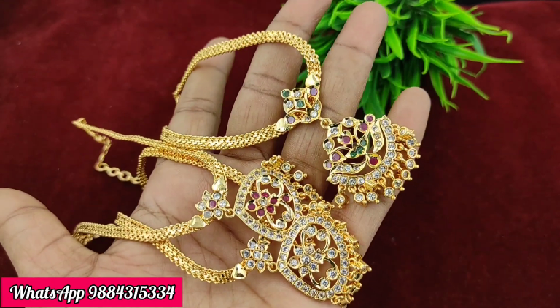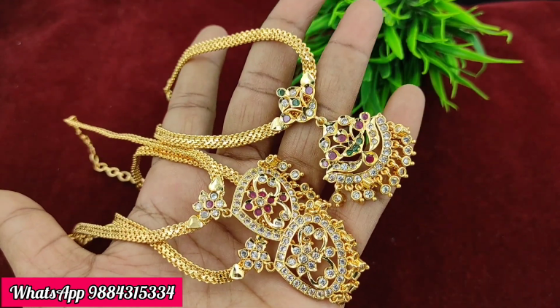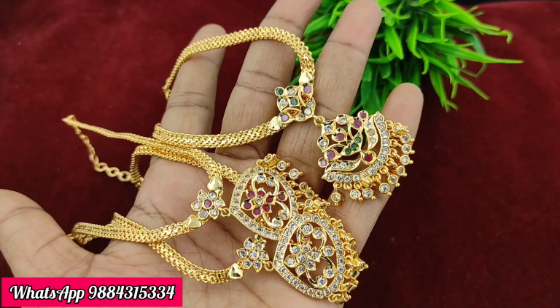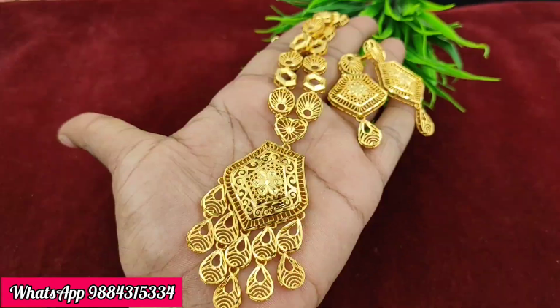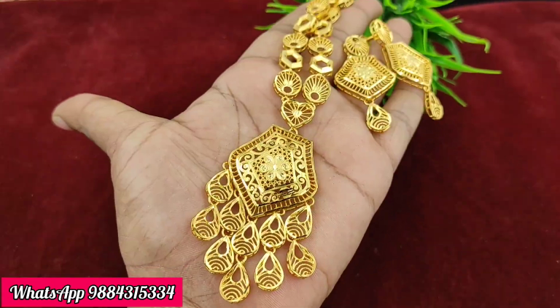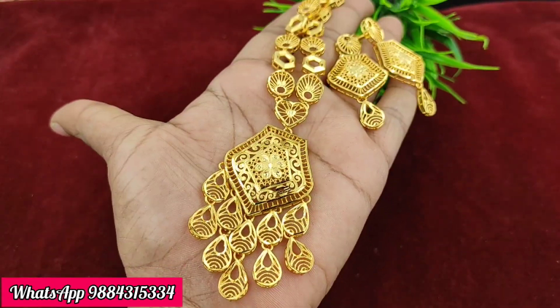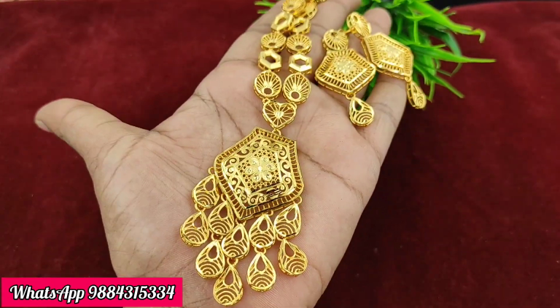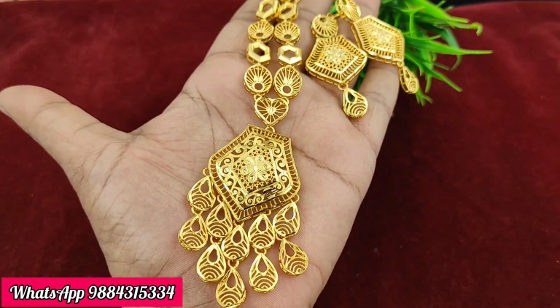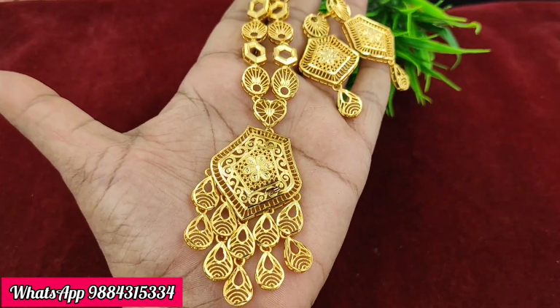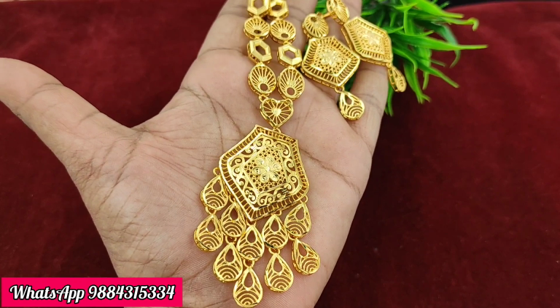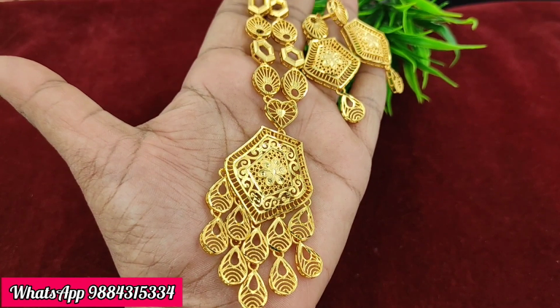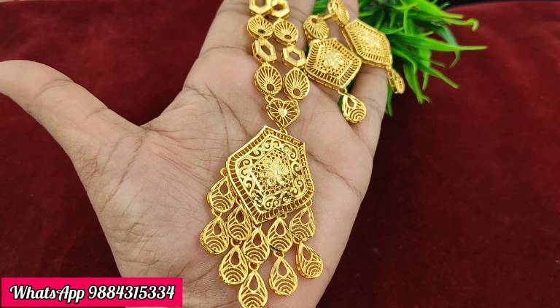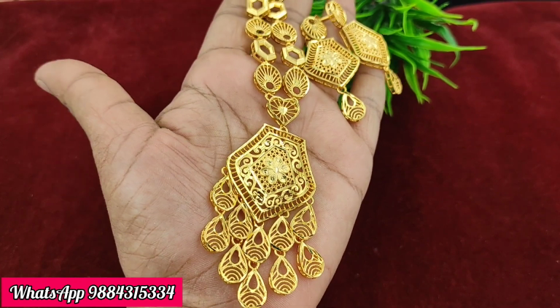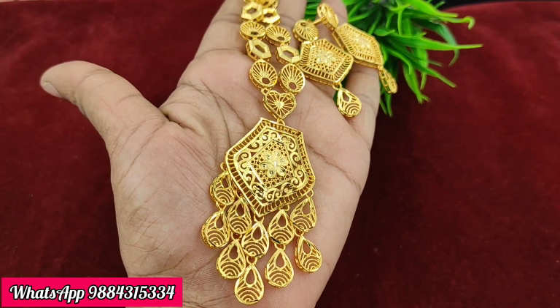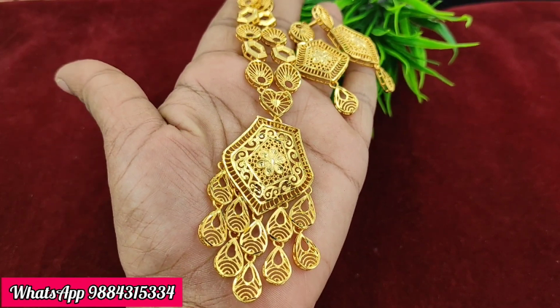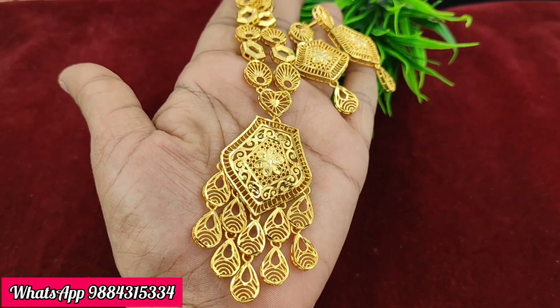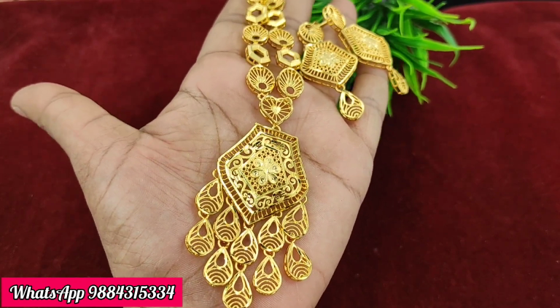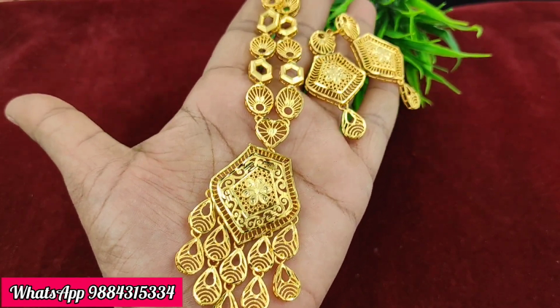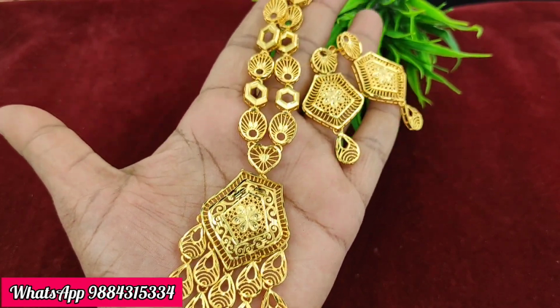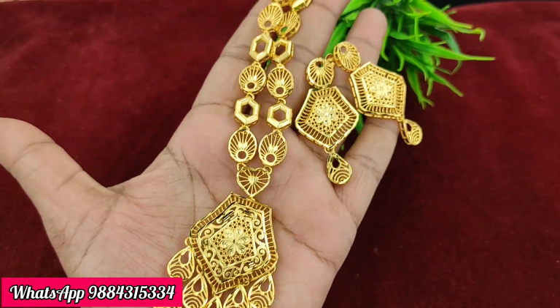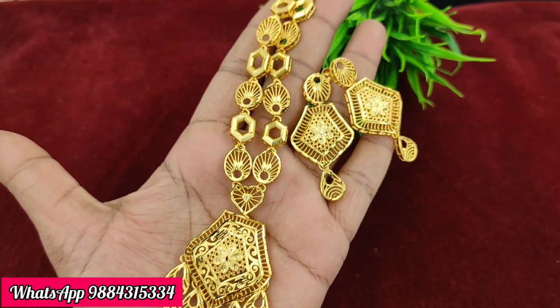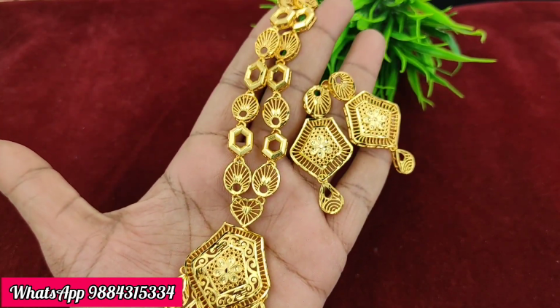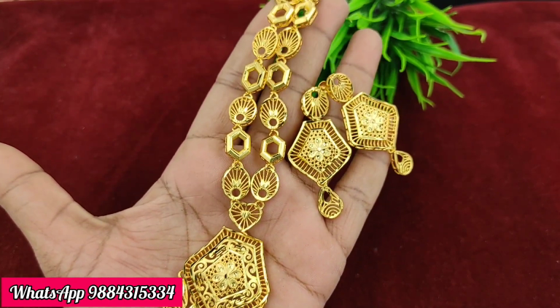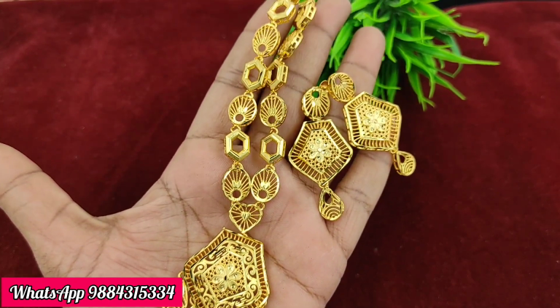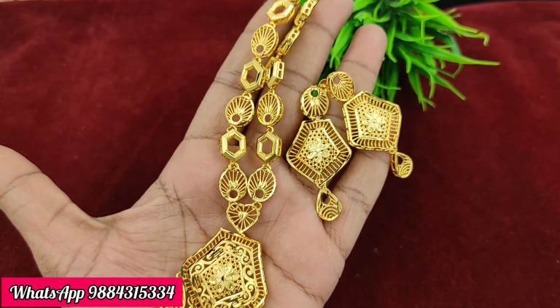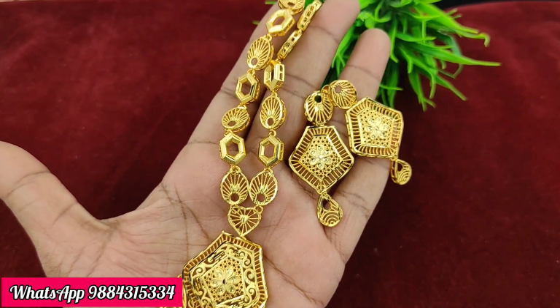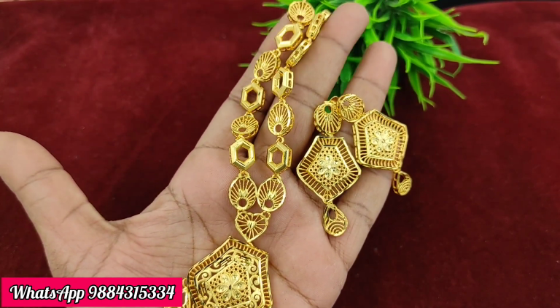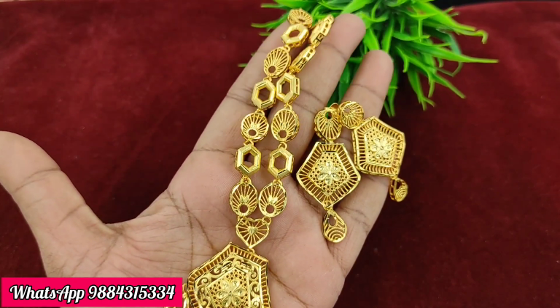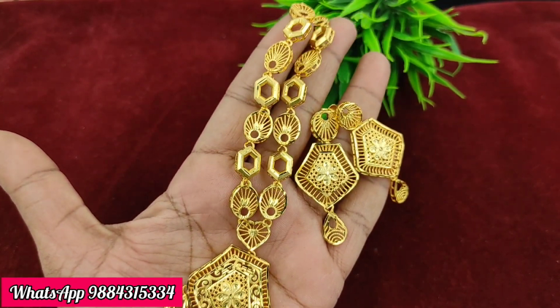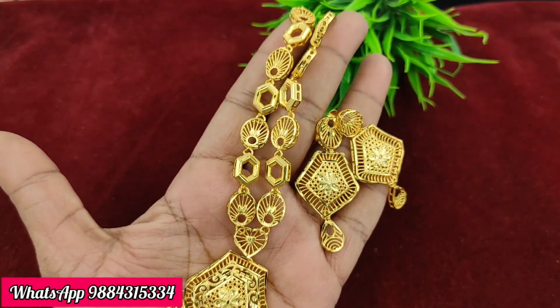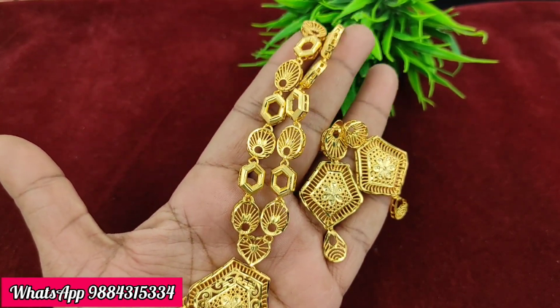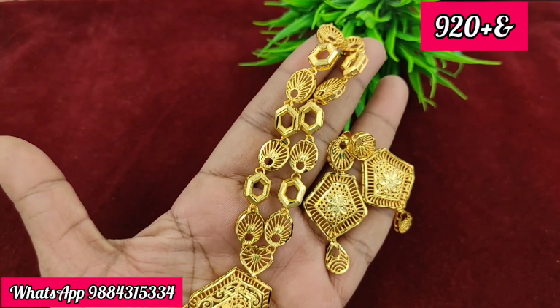For a farming necklace plus earring combo, the offer price is 920 rupees plus shipping. The previous price was 1,050 rupees.